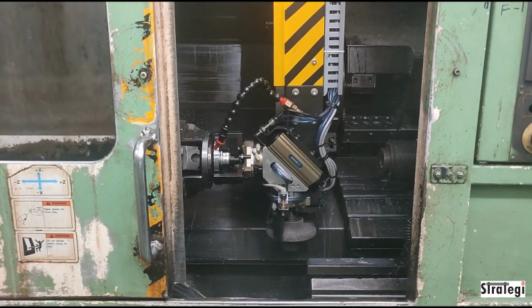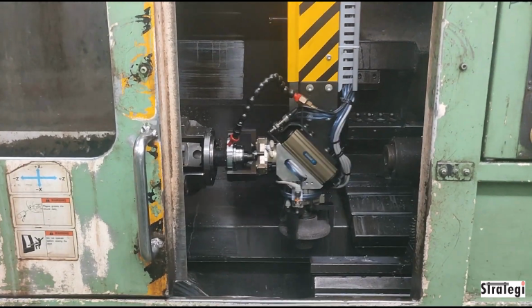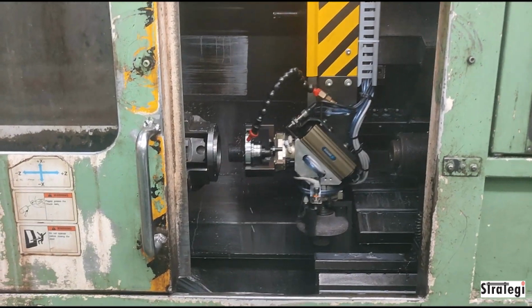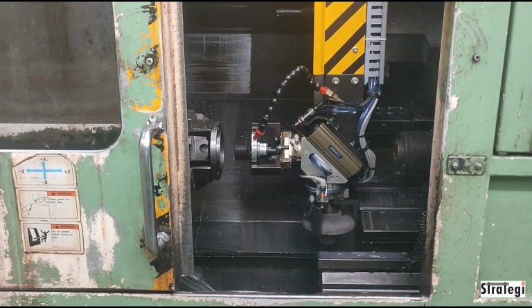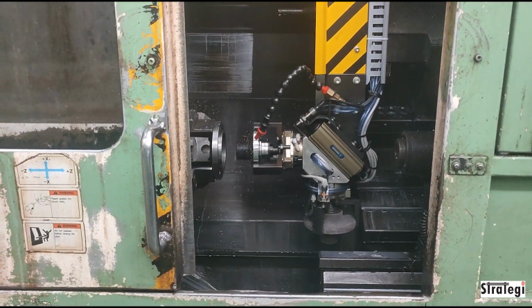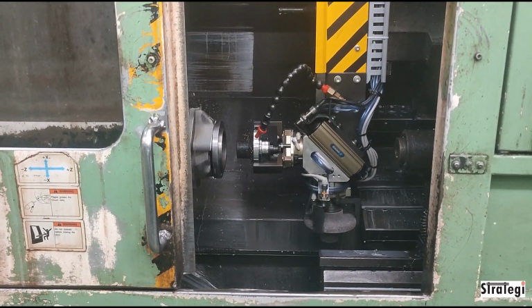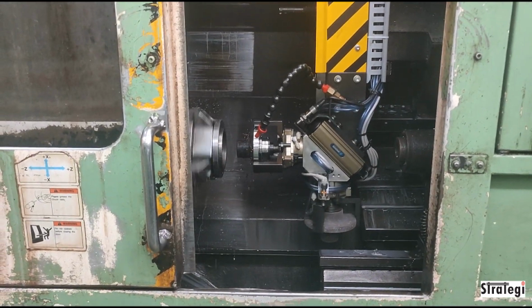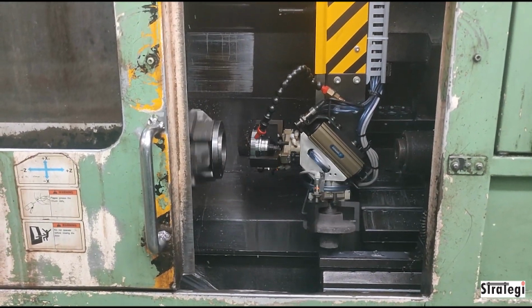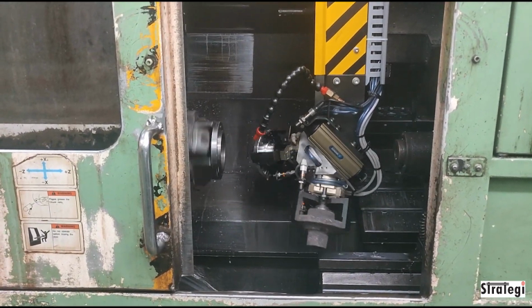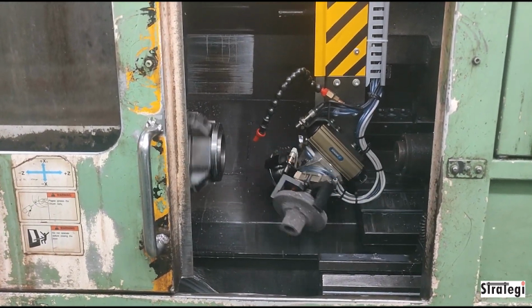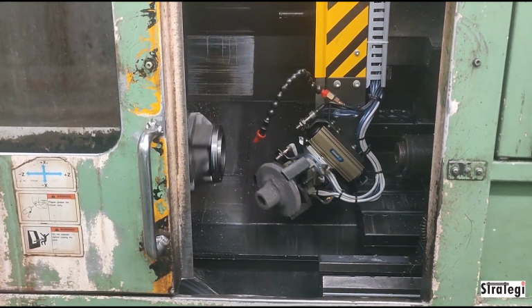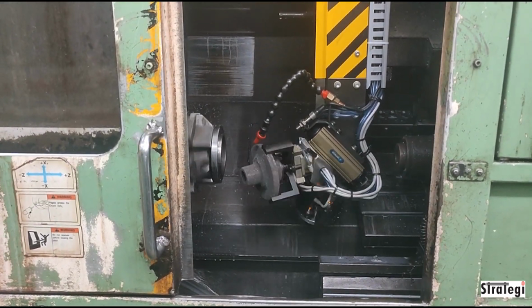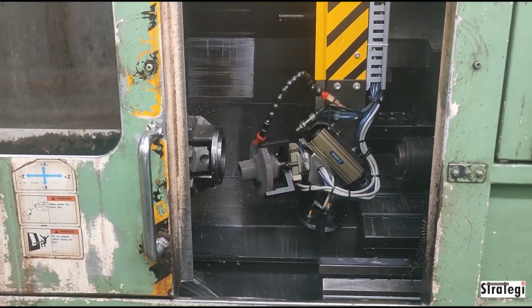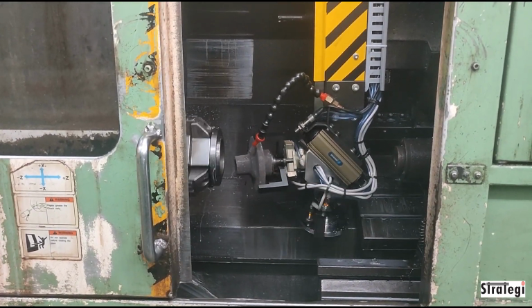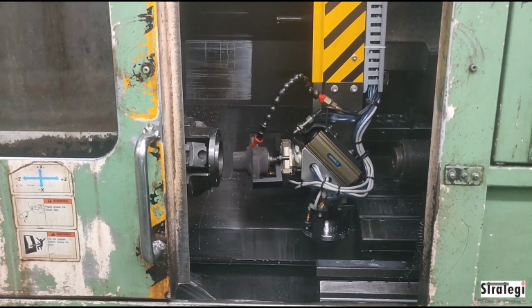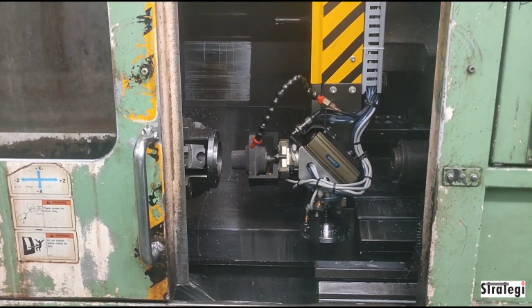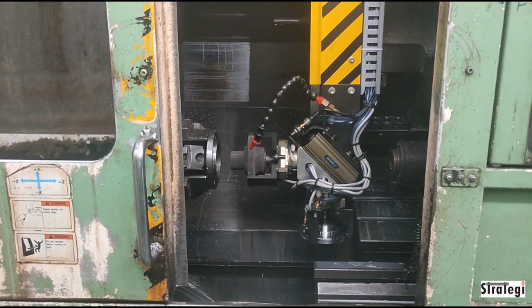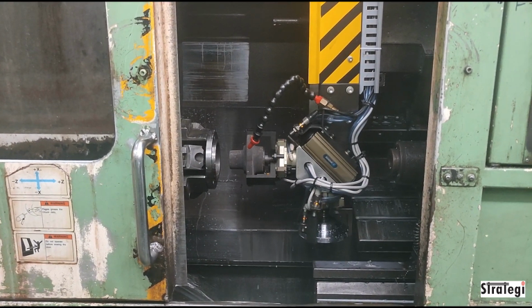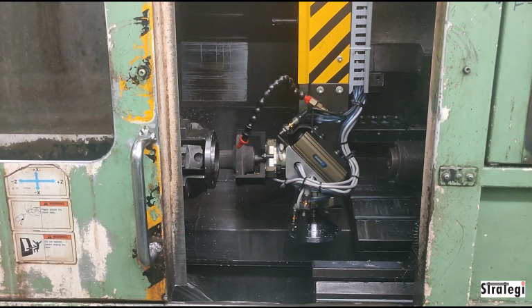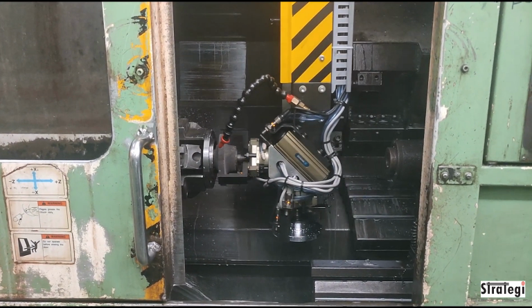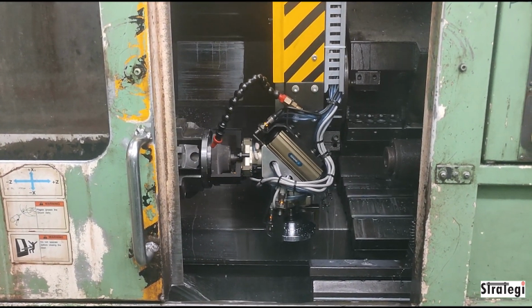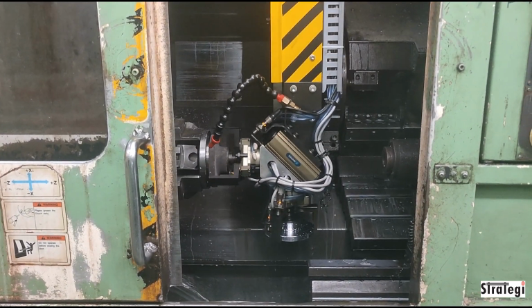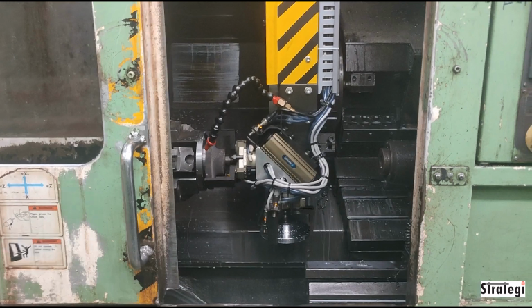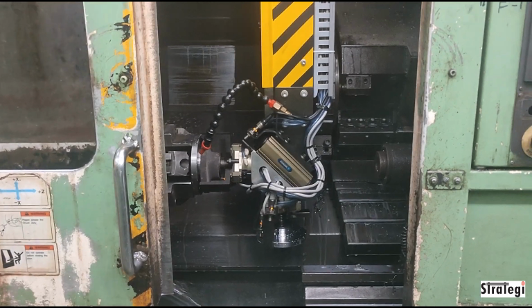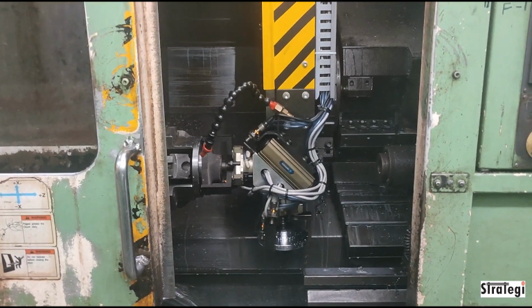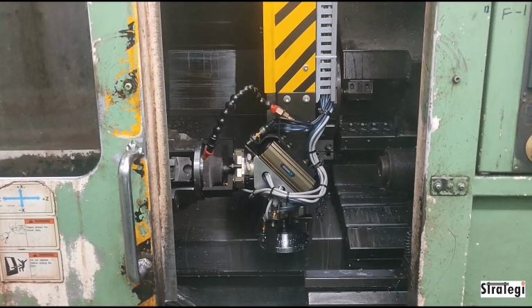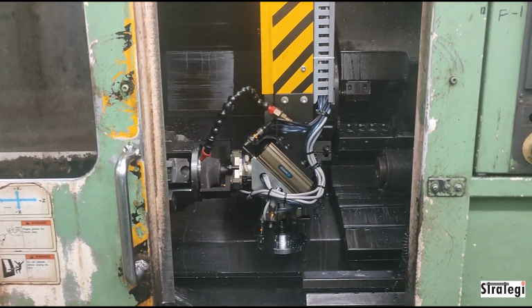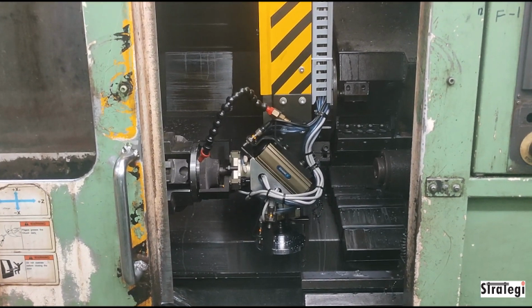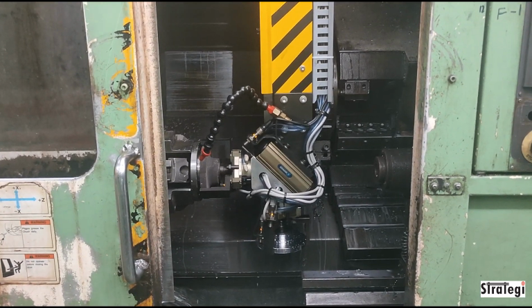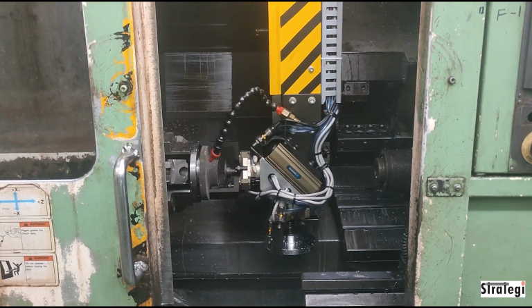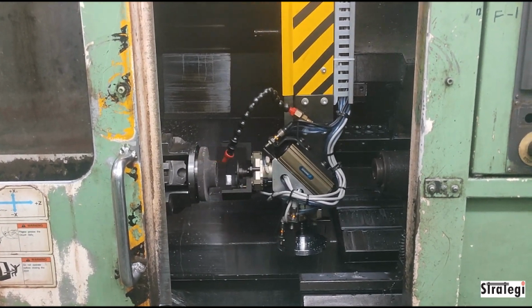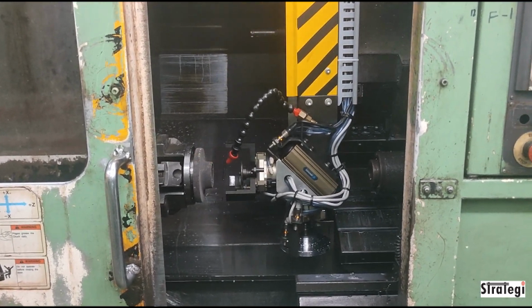The gantry machine tending robot that tends to three OP-10 machines picks up the component and loads it into each of the machines in sequence.